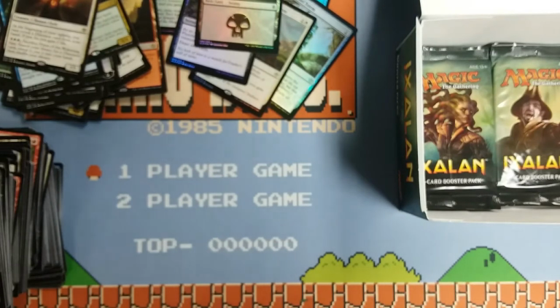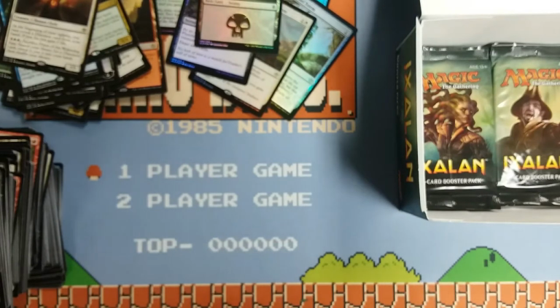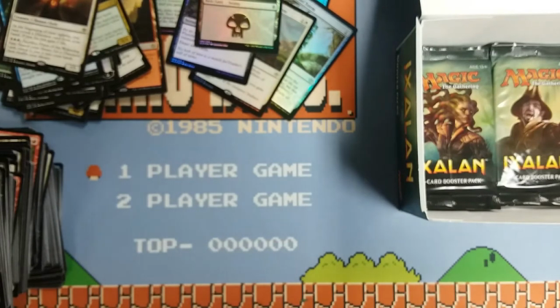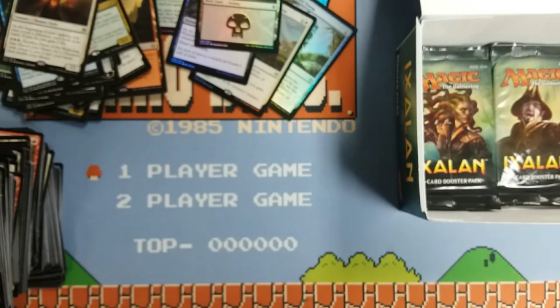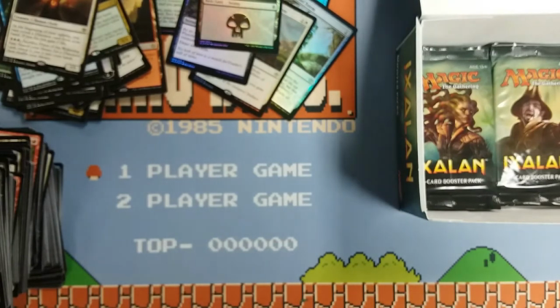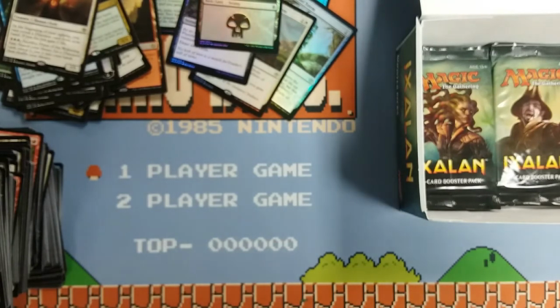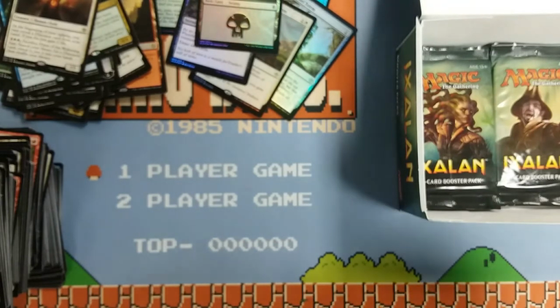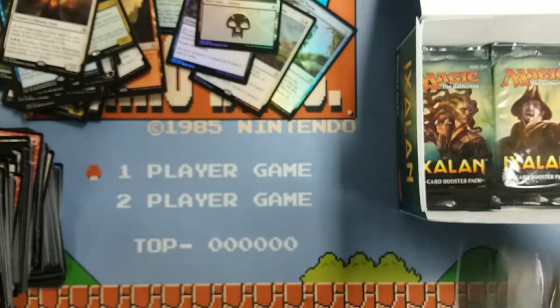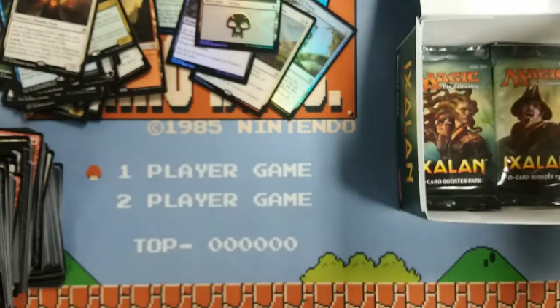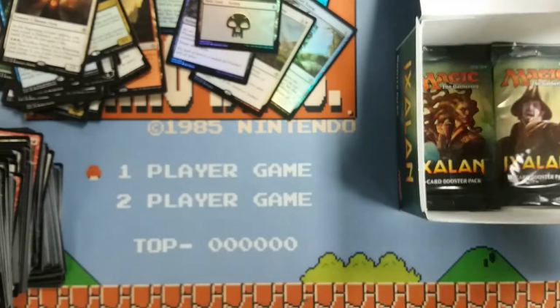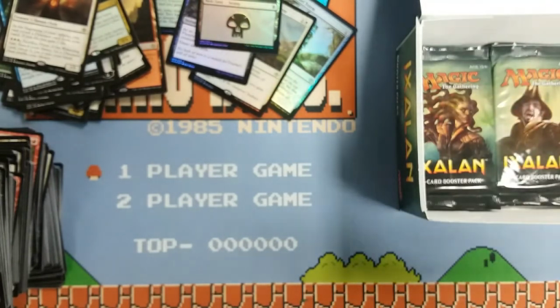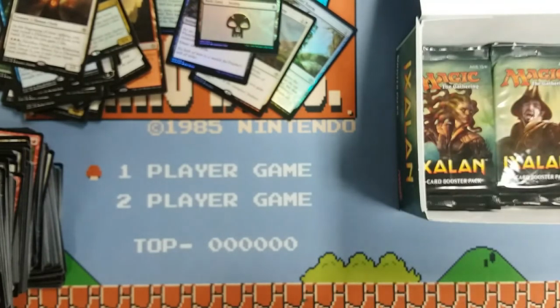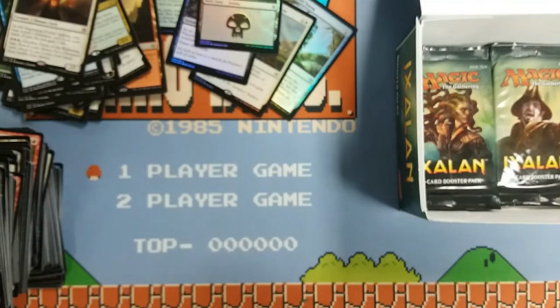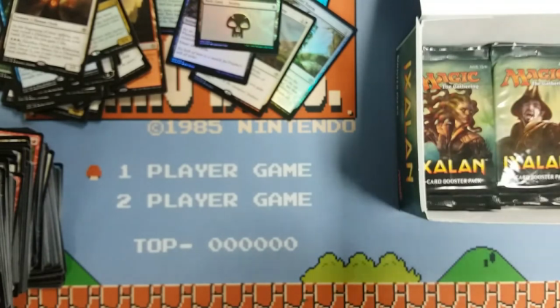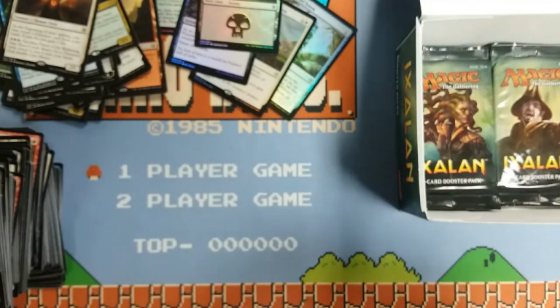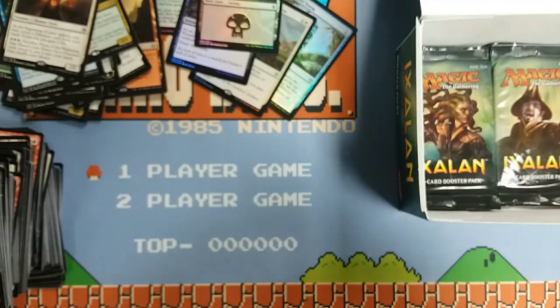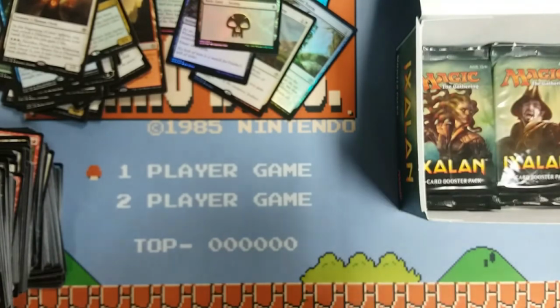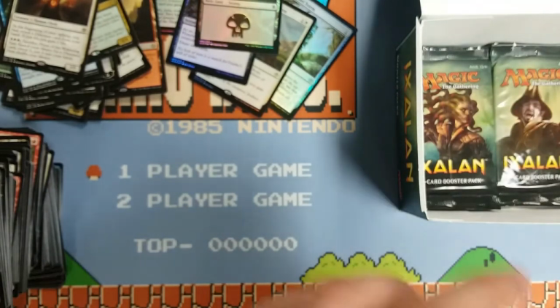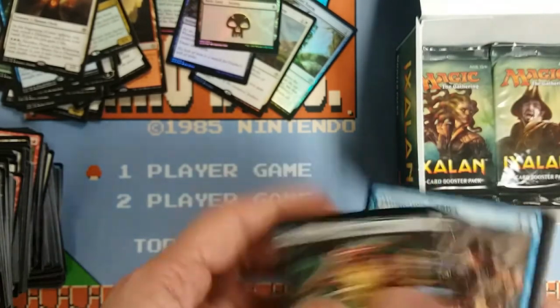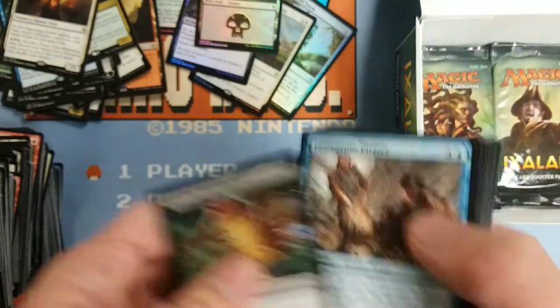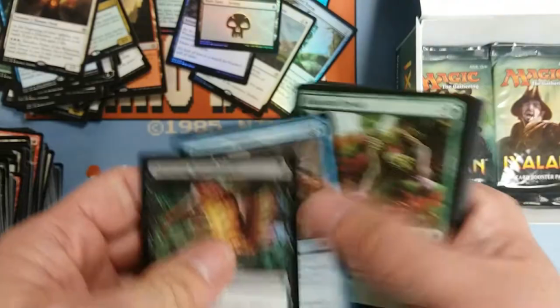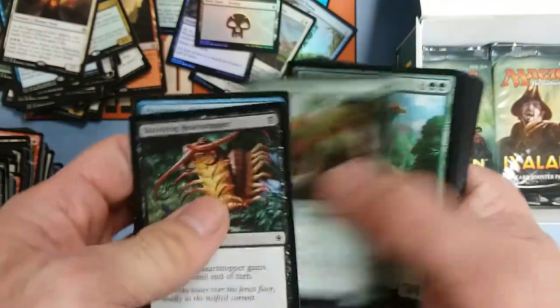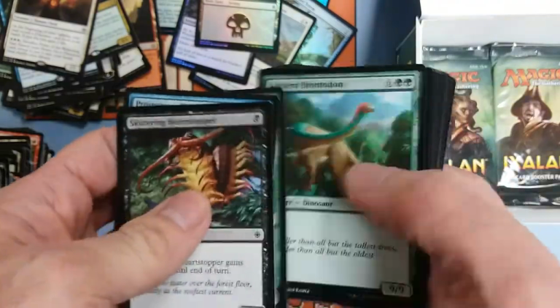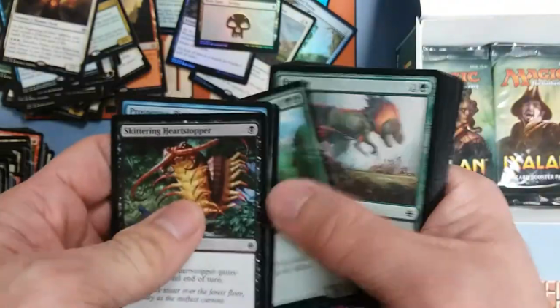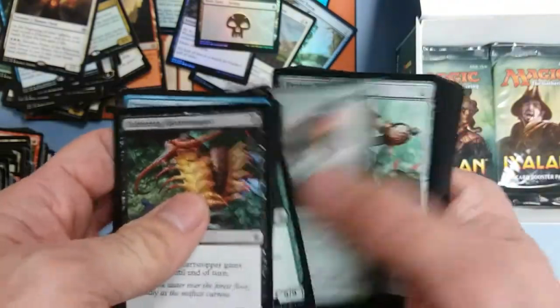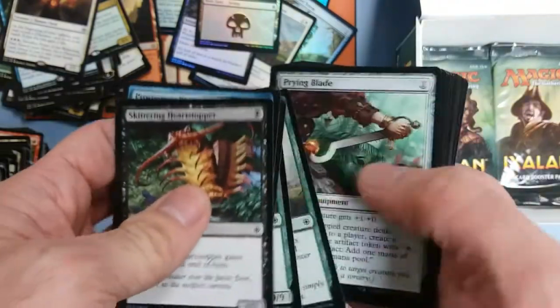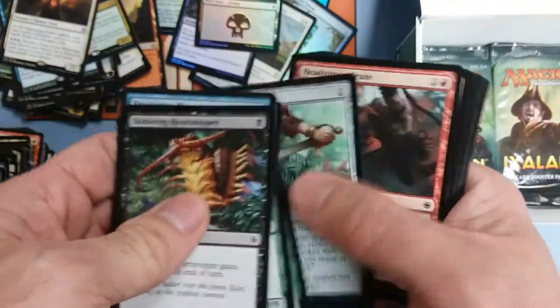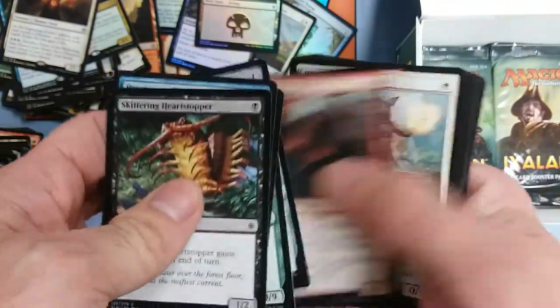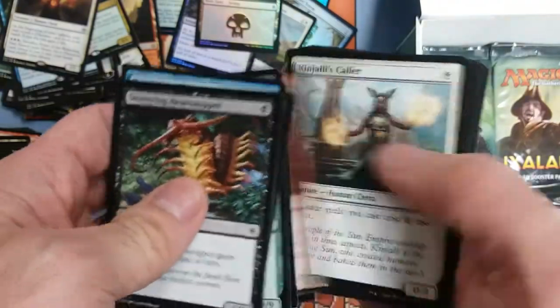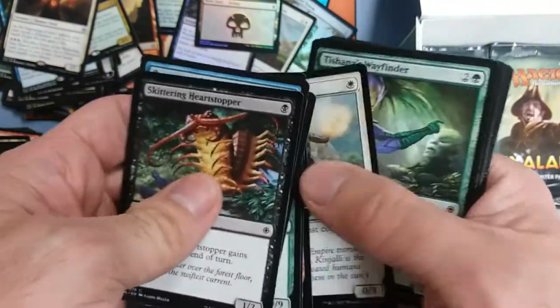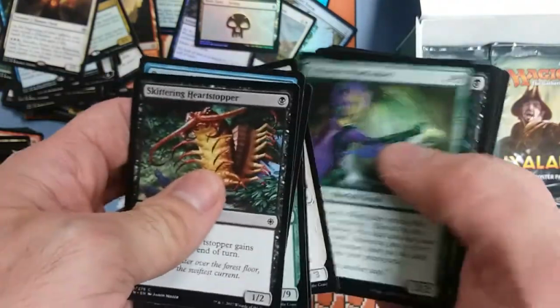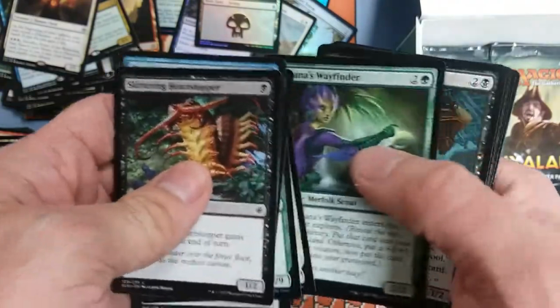Heartless Pillage, another Air Elemental, Snapping Sailback — I don't think I've seen this one in the box — and Priest of the Wakening Sun. One-one for one, at the beginning of your upkeep you can reveal a dinosaur to gain two life. Sweet. You can sack this dude for five to tutor a dinosaur. That's very cool. You can almost main-deck that, and the life gain could help in a lot of situations or at least soak up a burn spell.